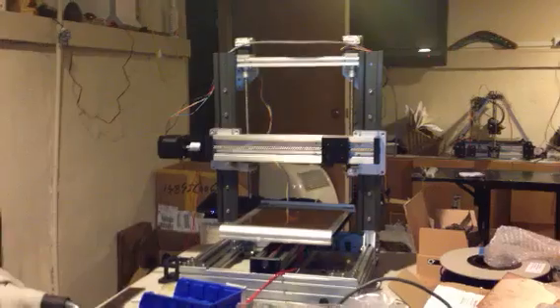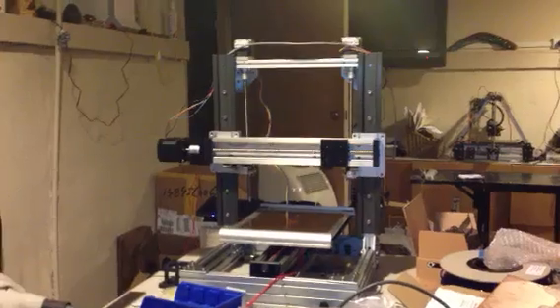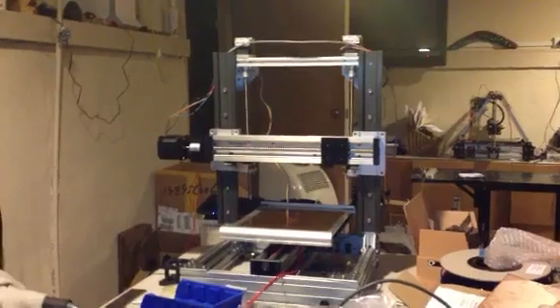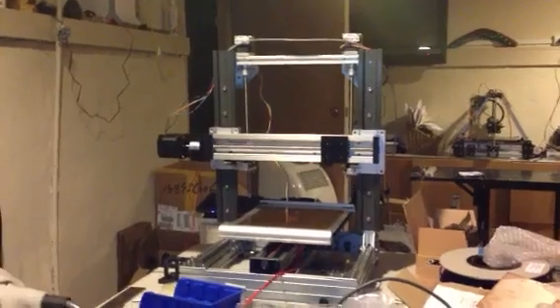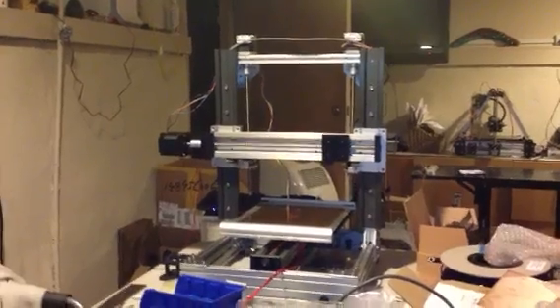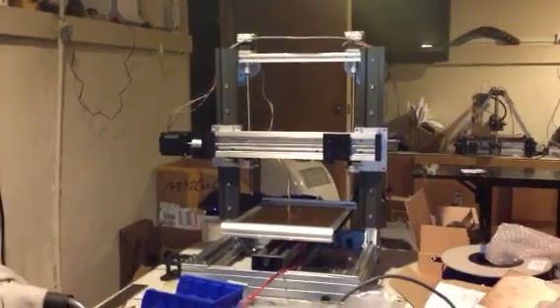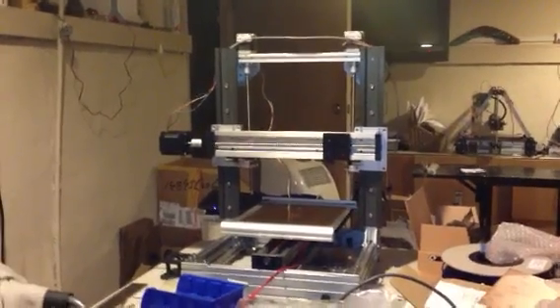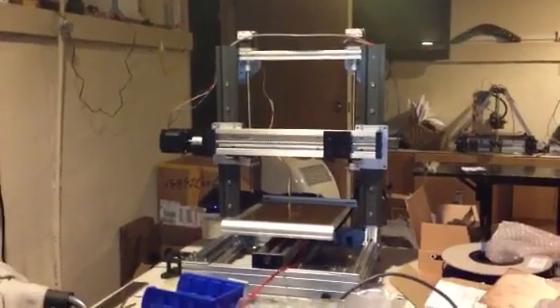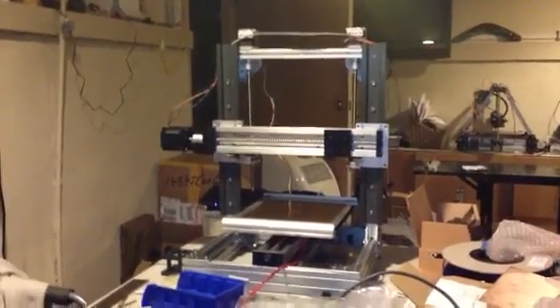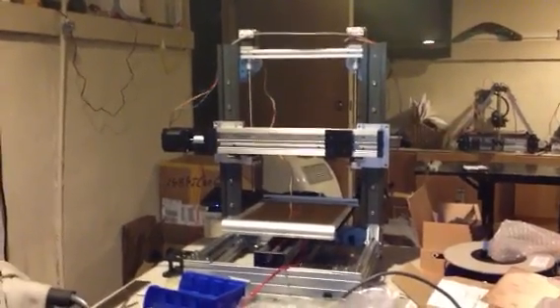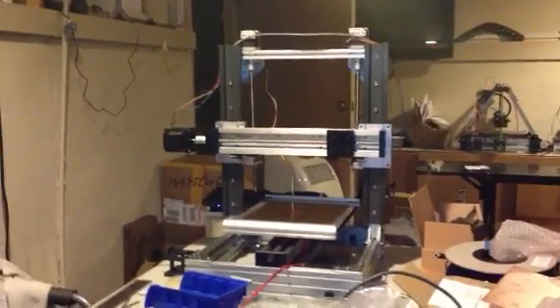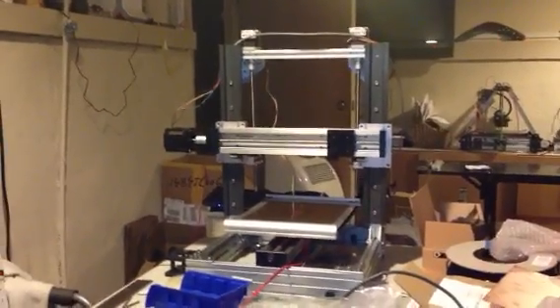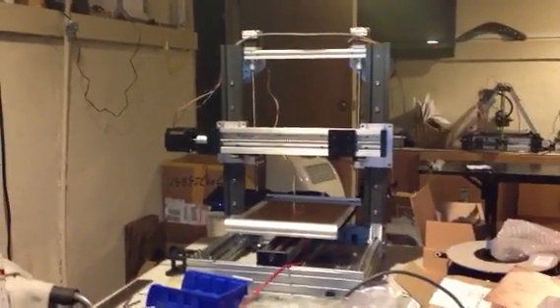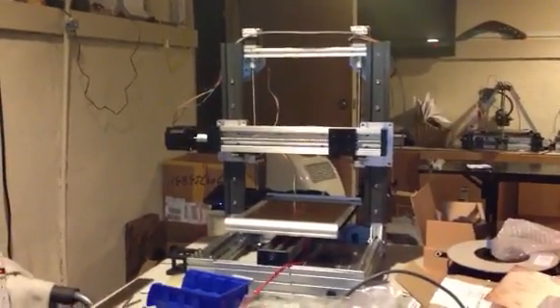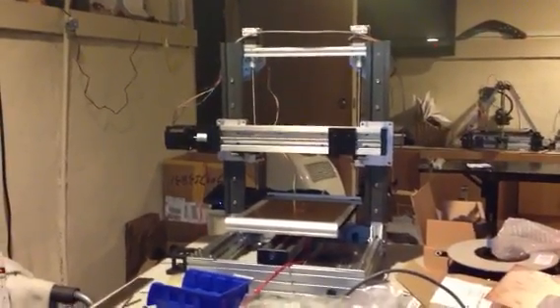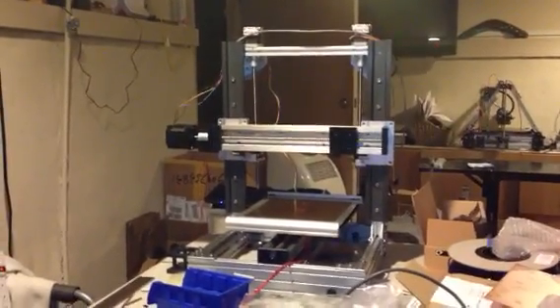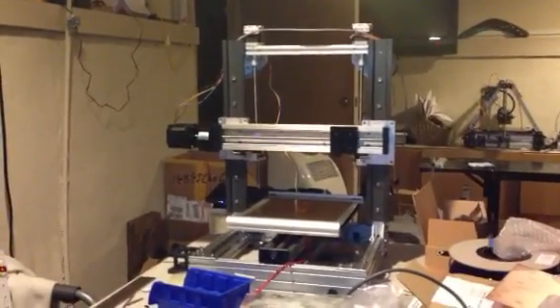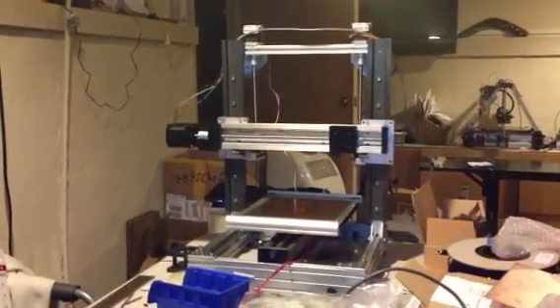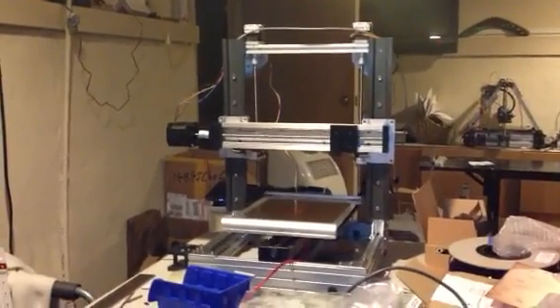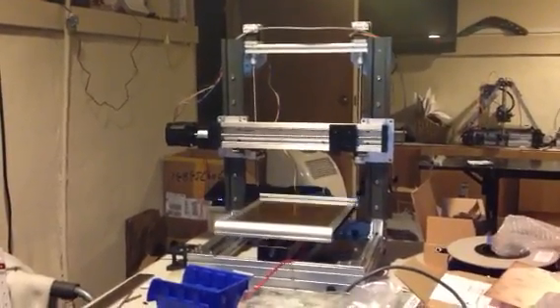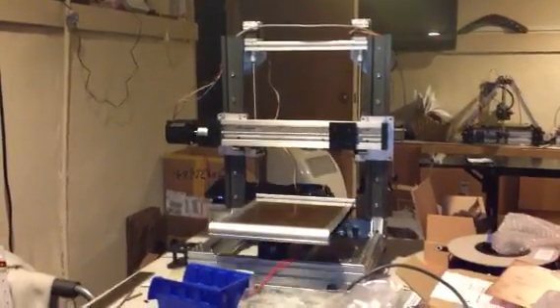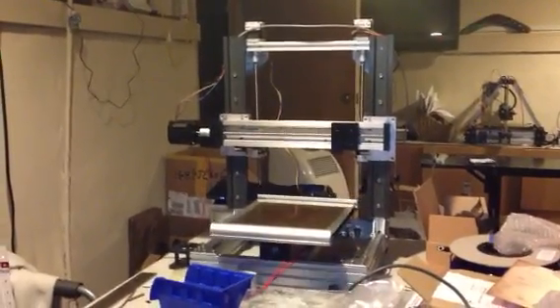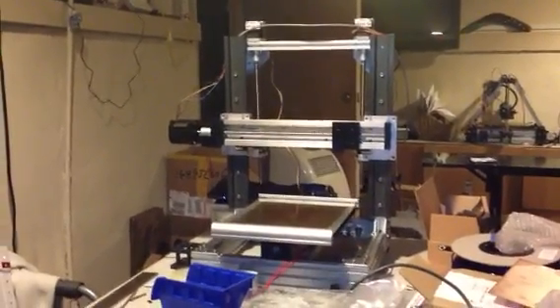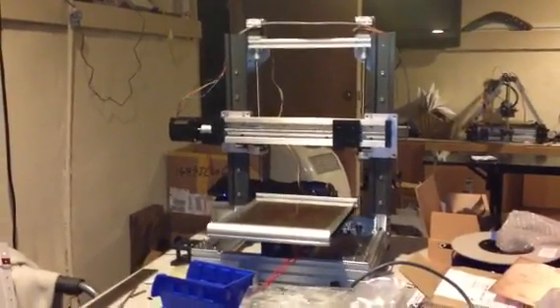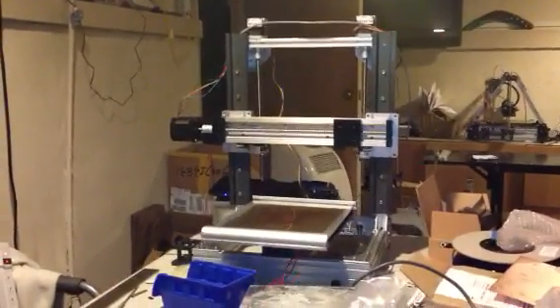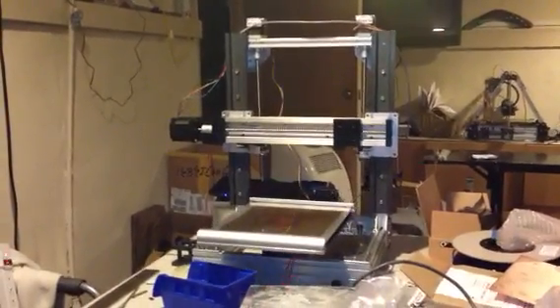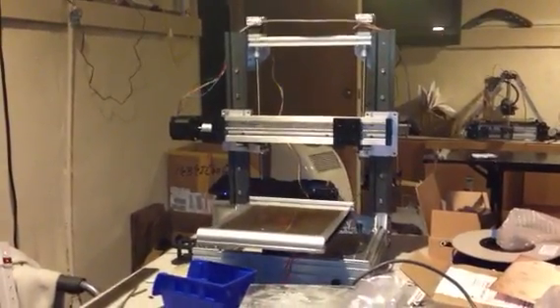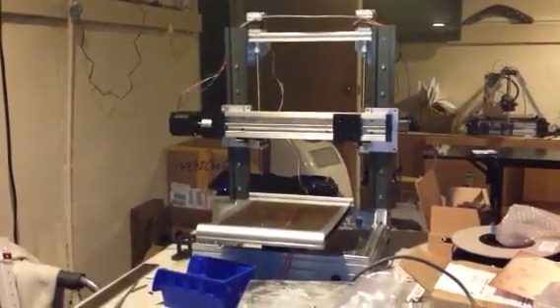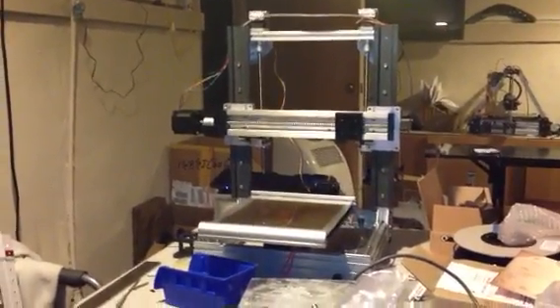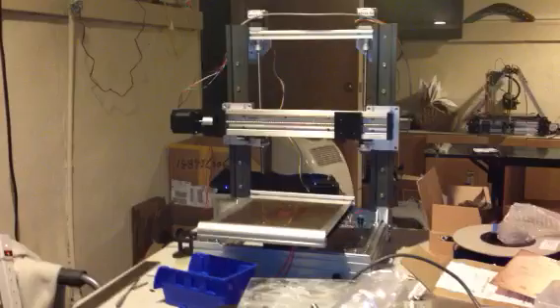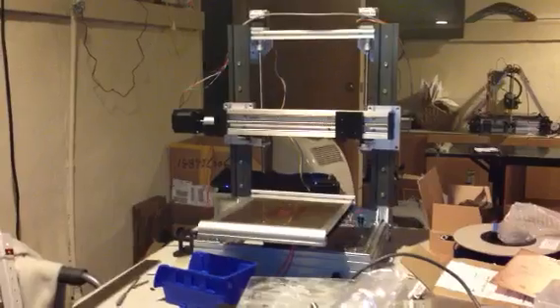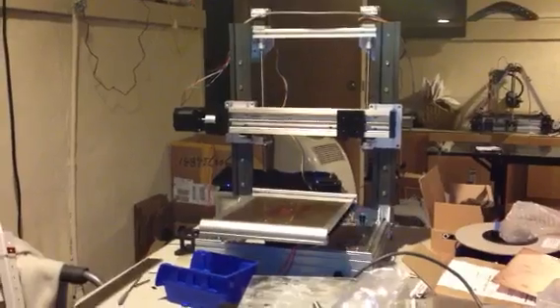All right, we got our actual print bed on there. Shit's pretty slick.